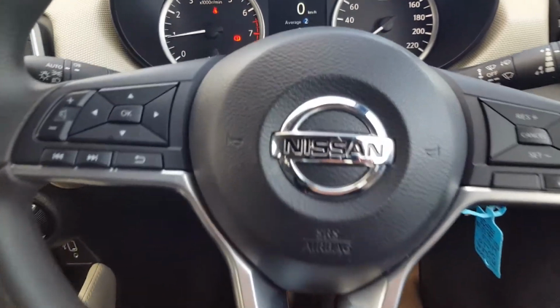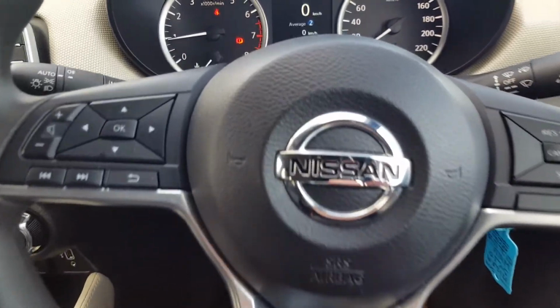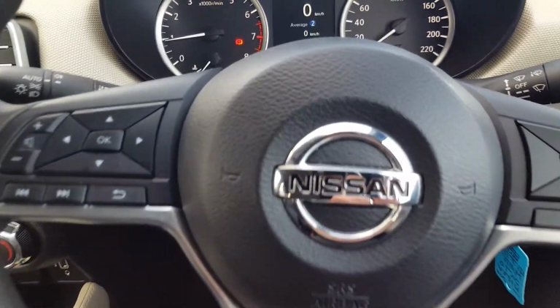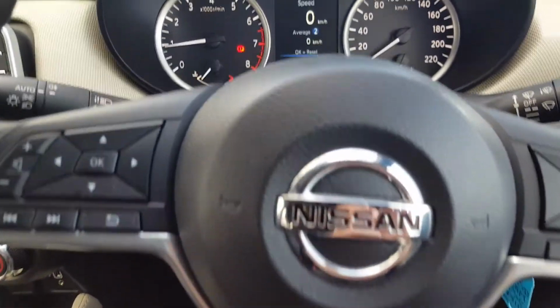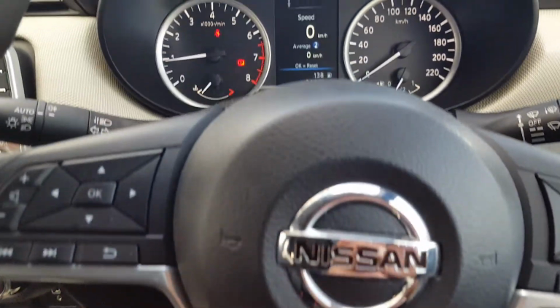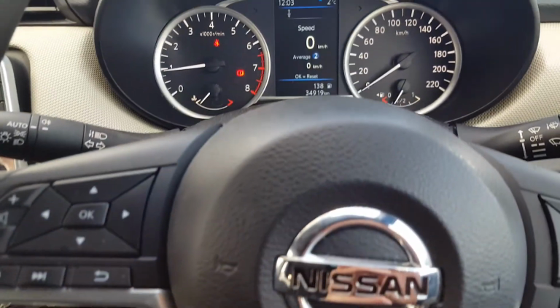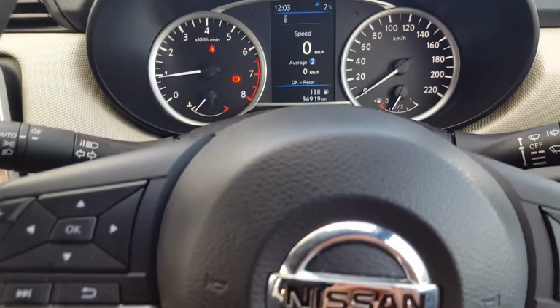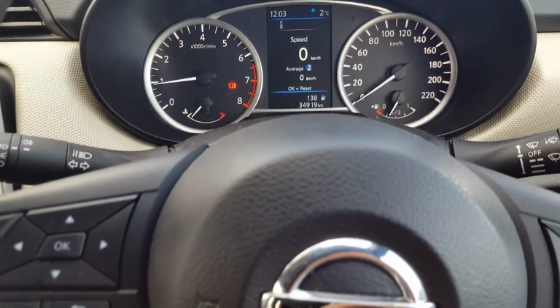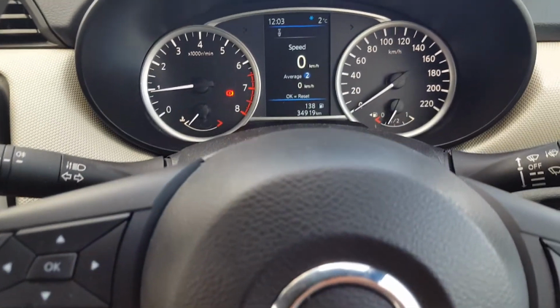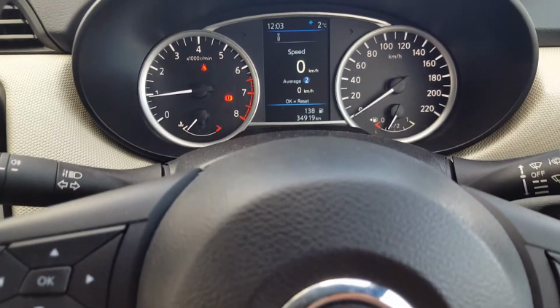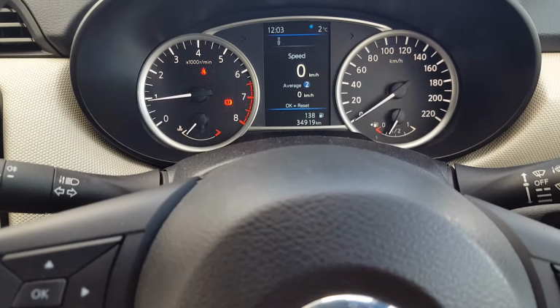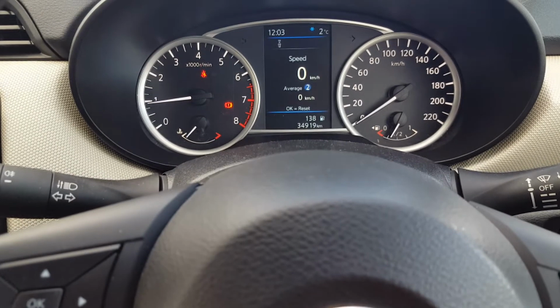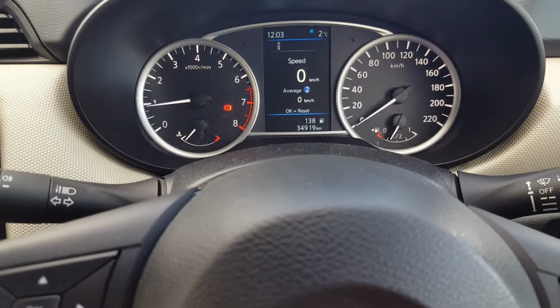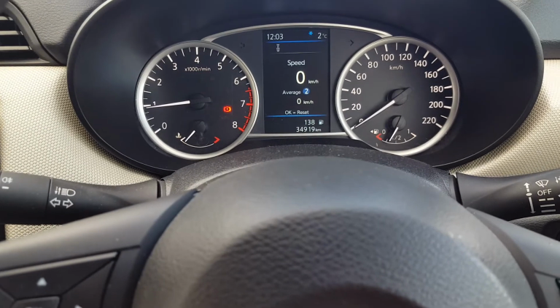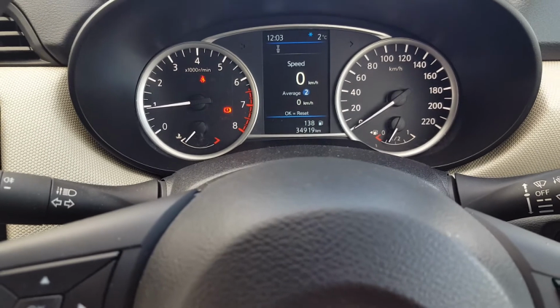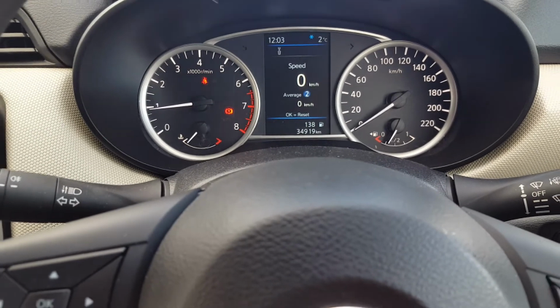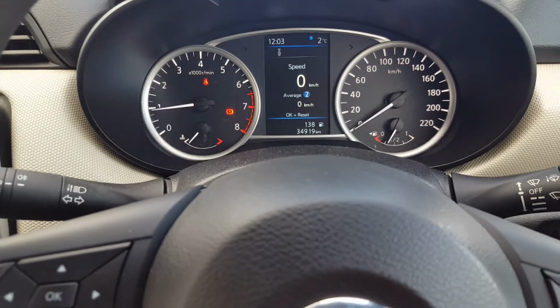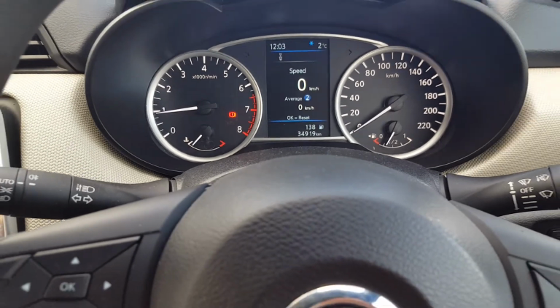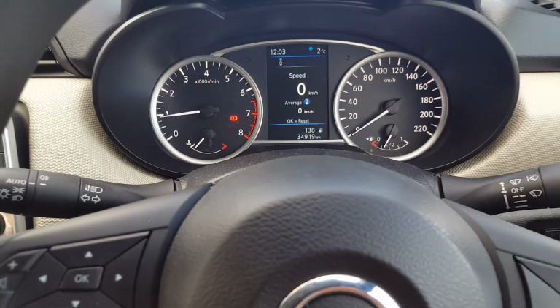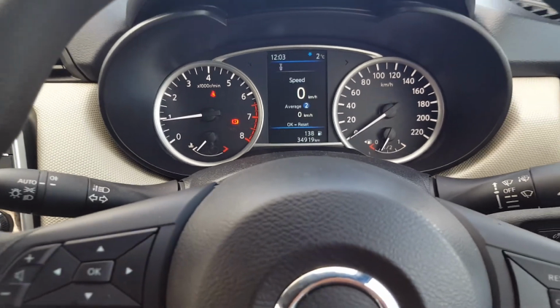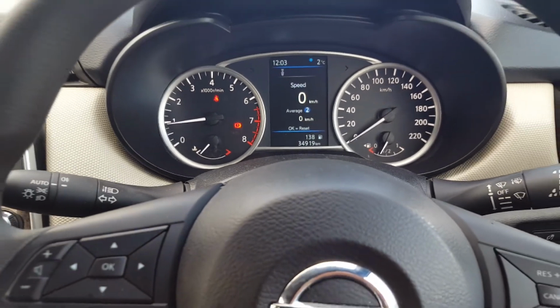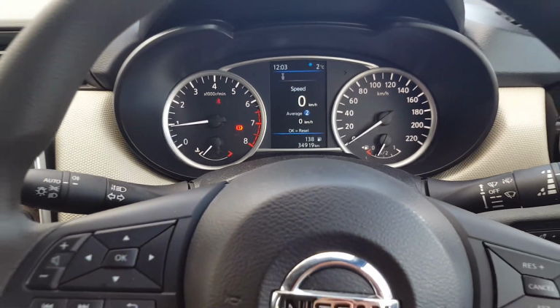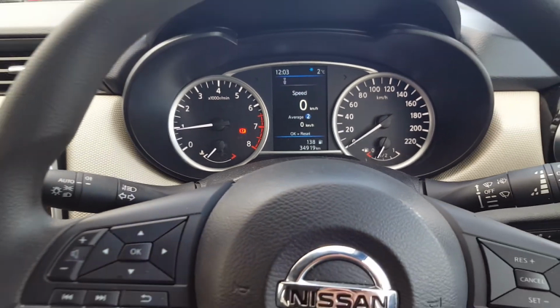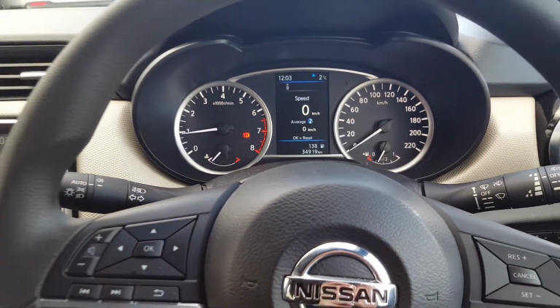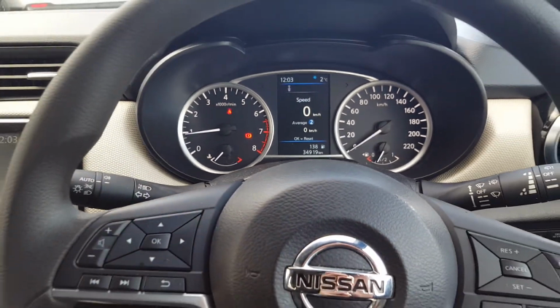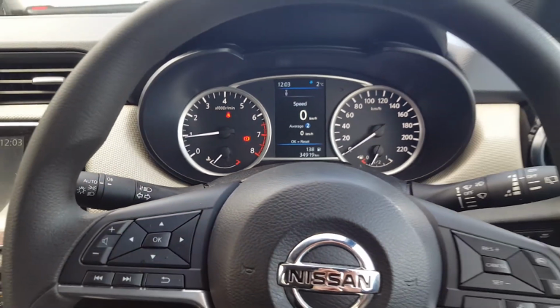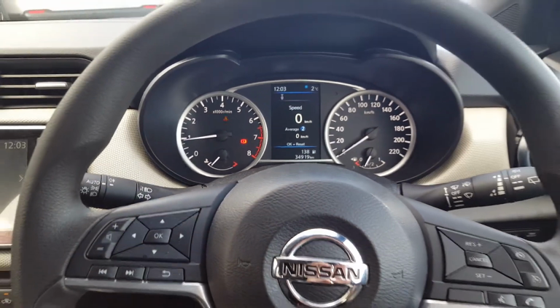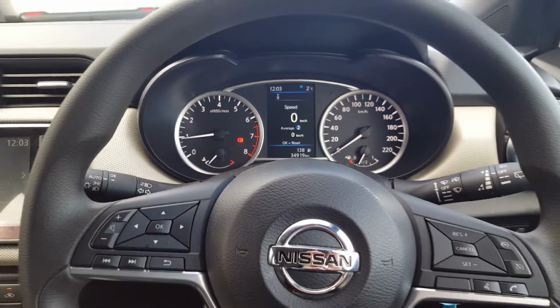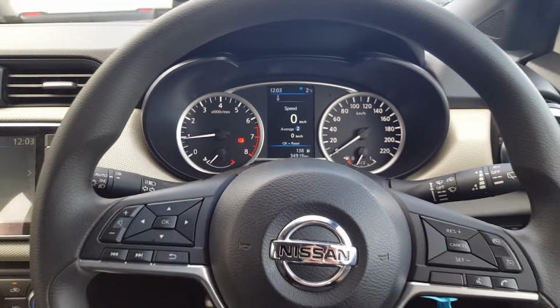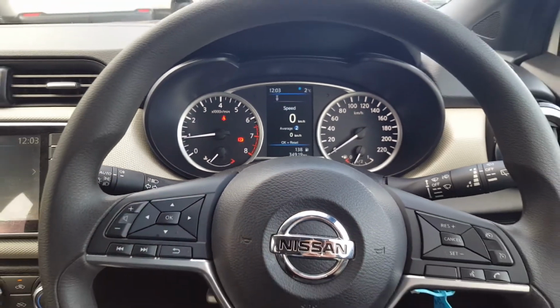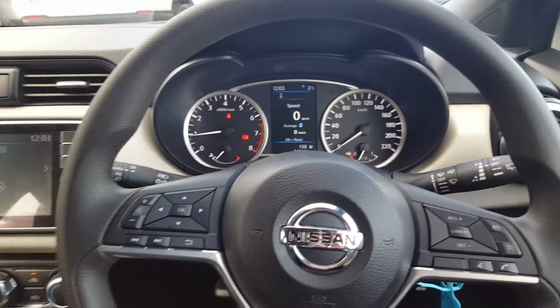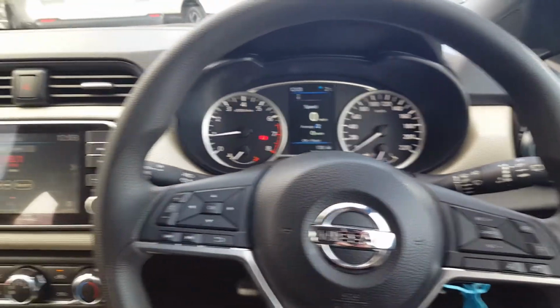This vehicle has just about 35,000 kilometres on the clock — pretty good mileage for a two-year-old car.